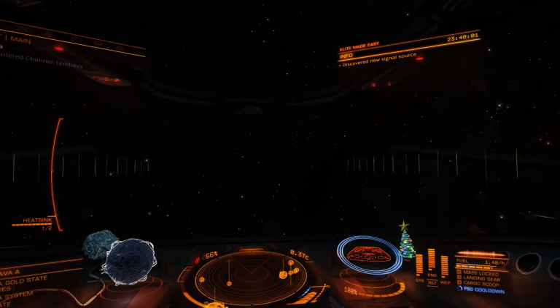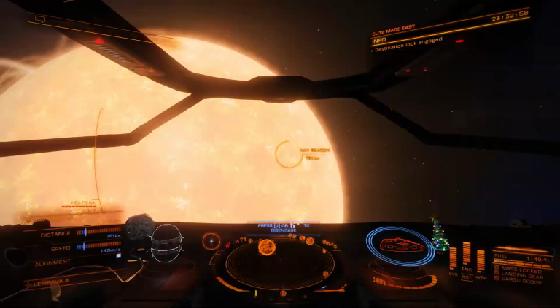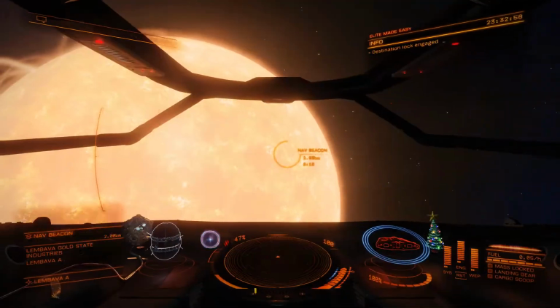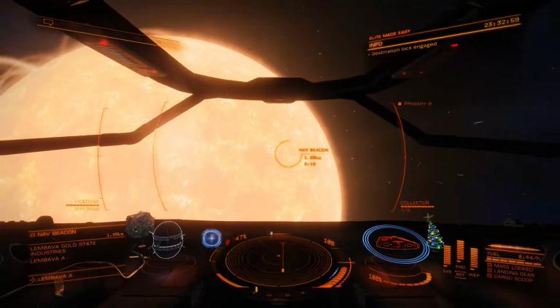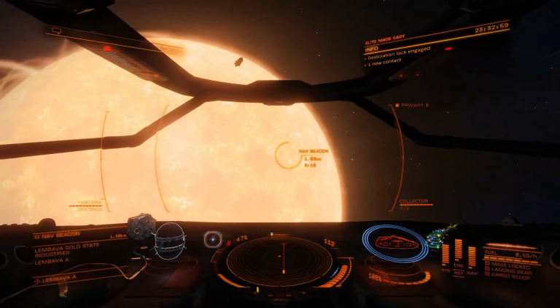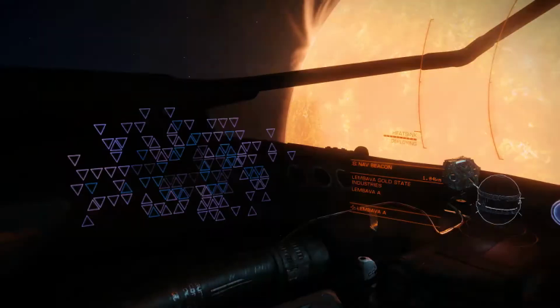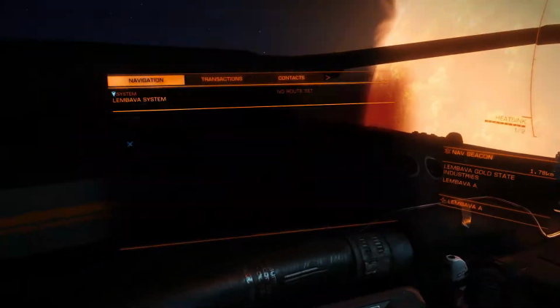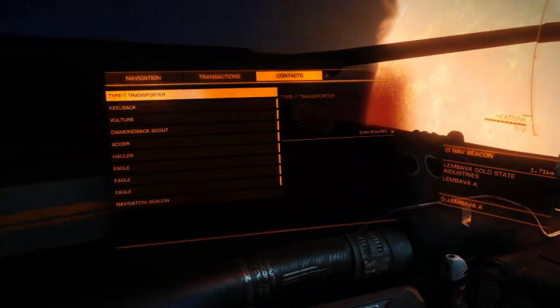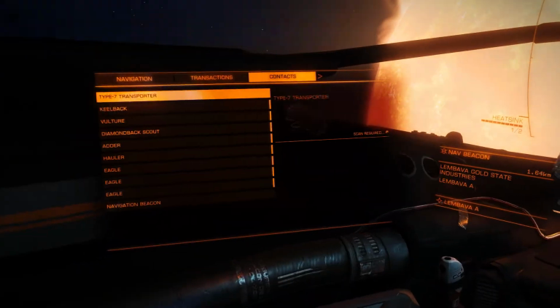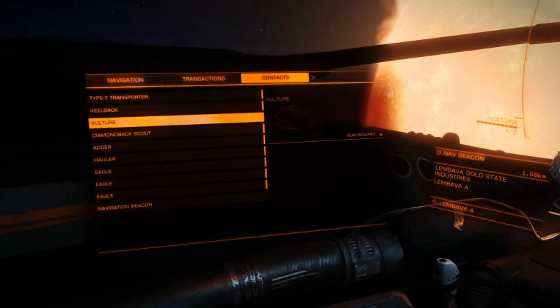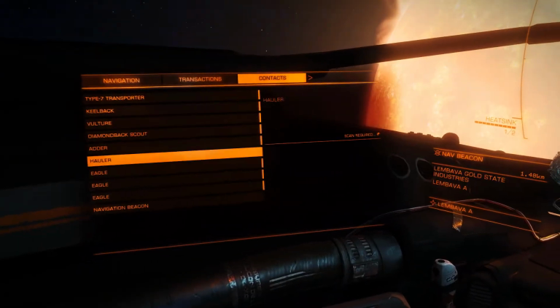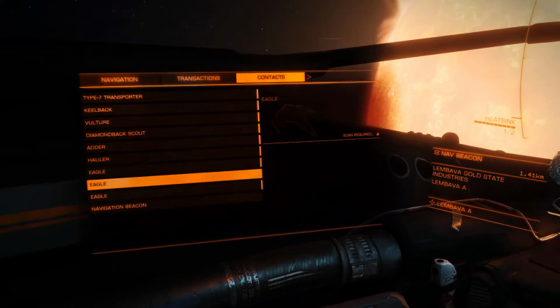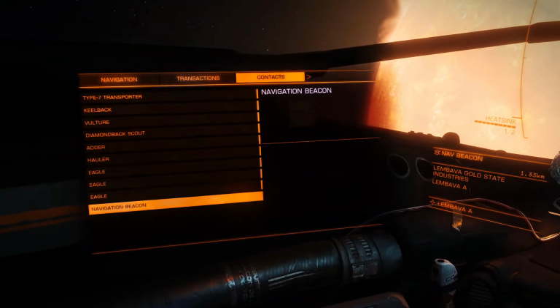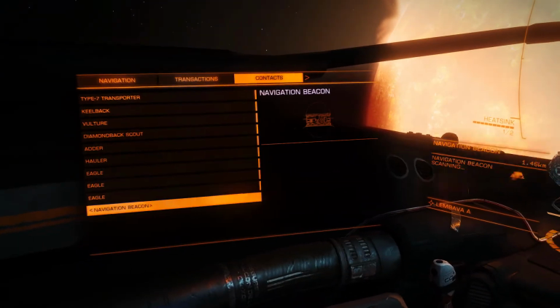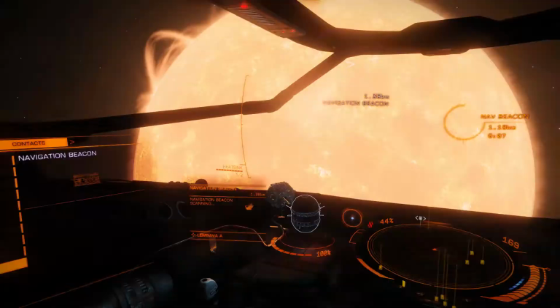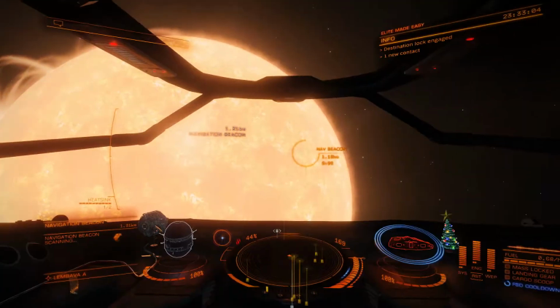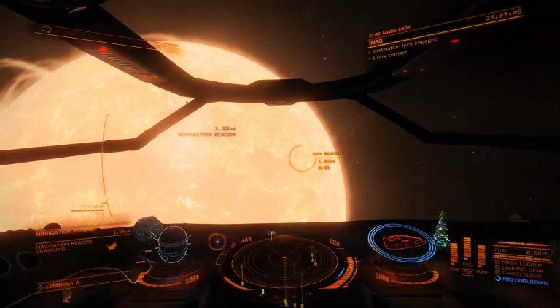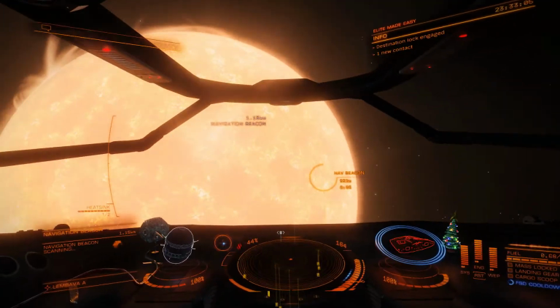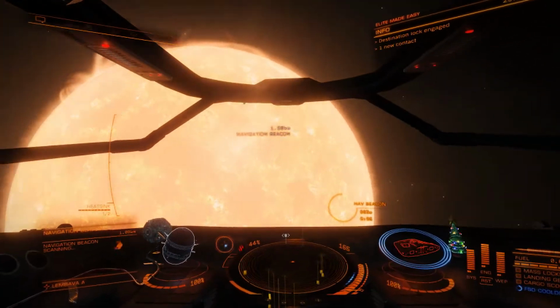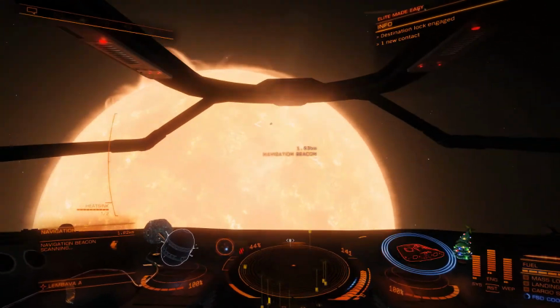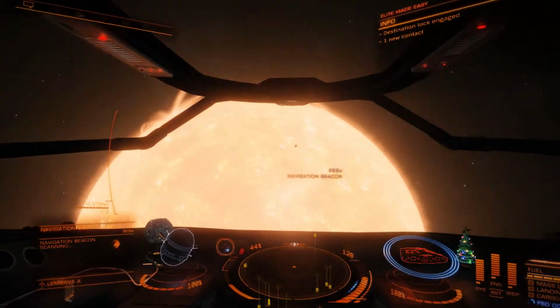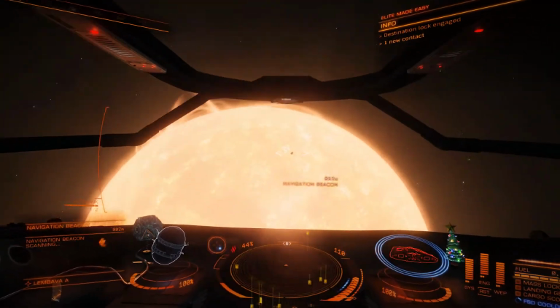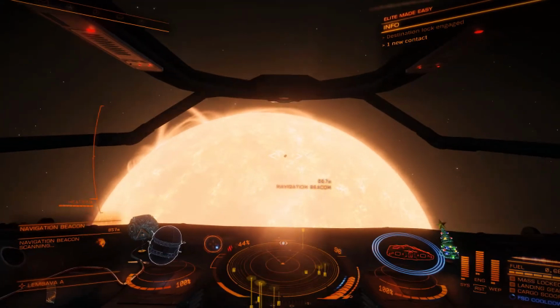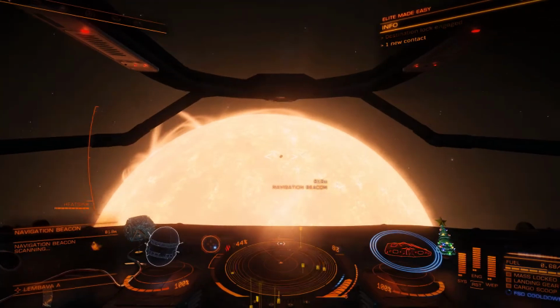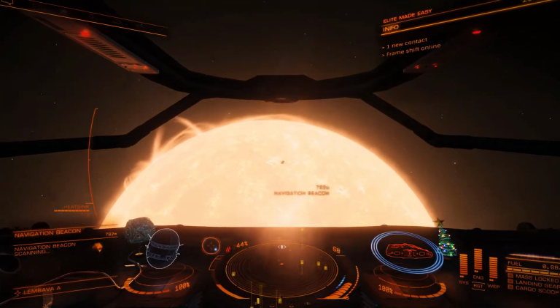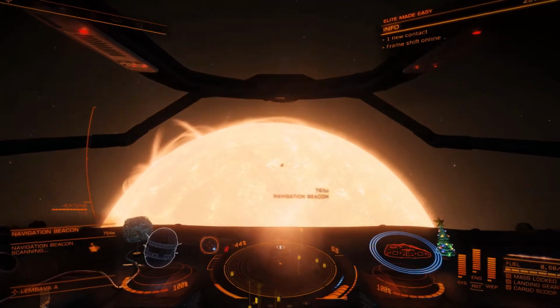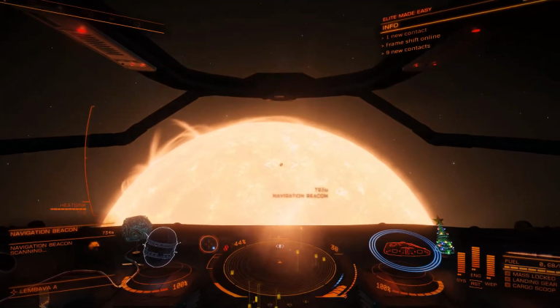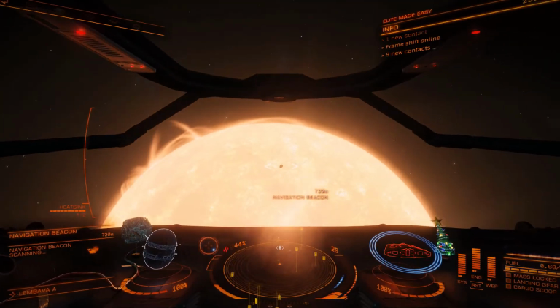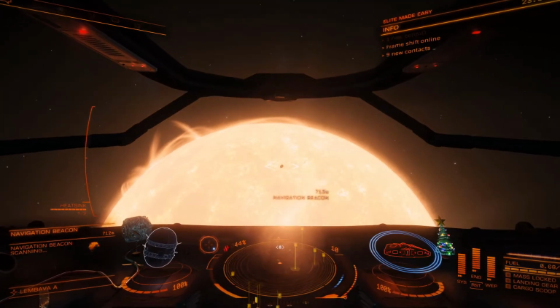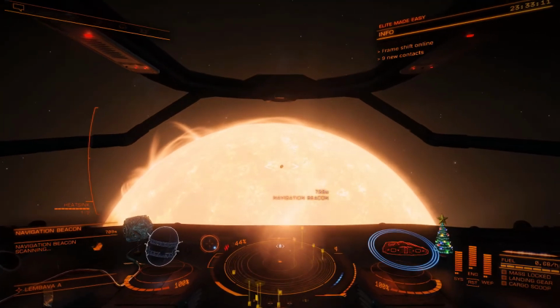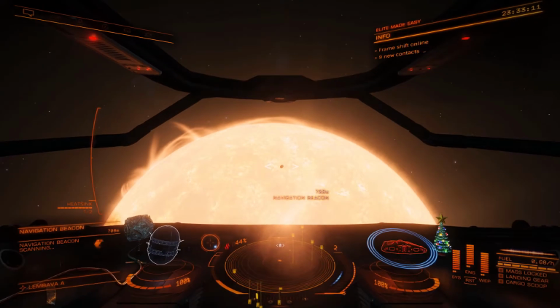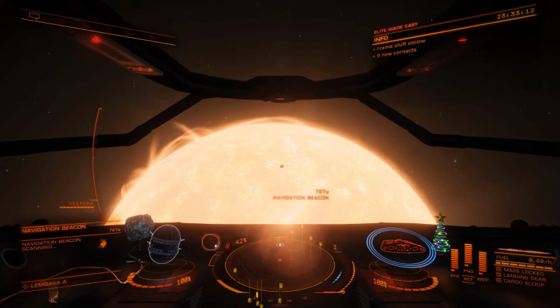If you're not seeing a high-grade emission signal and you're in a populated system, you can drop into the nav beacon and scan it.